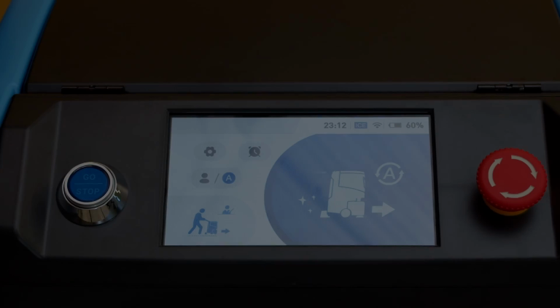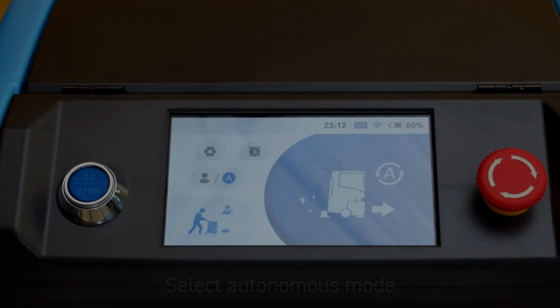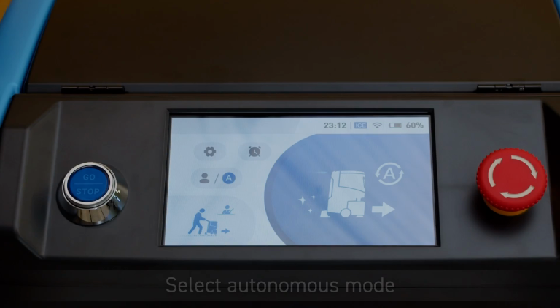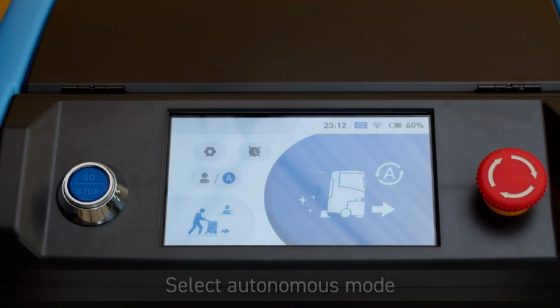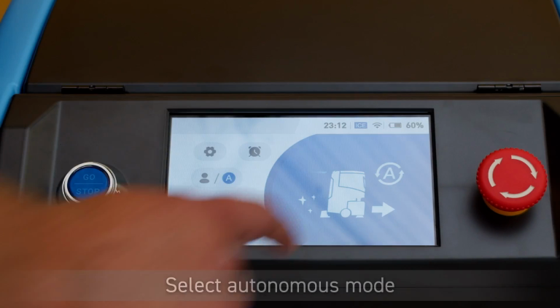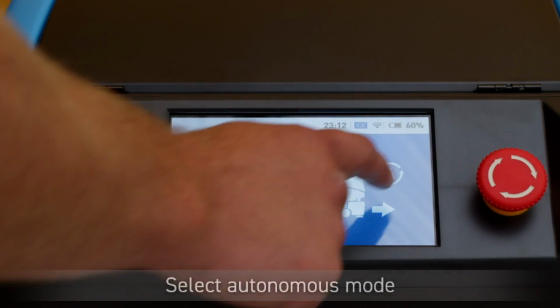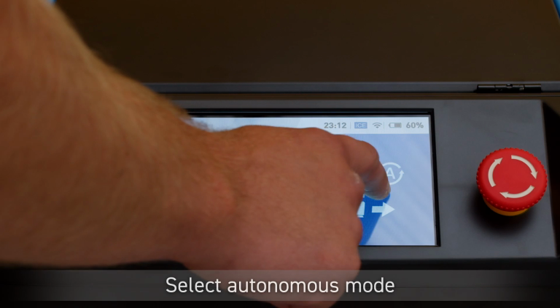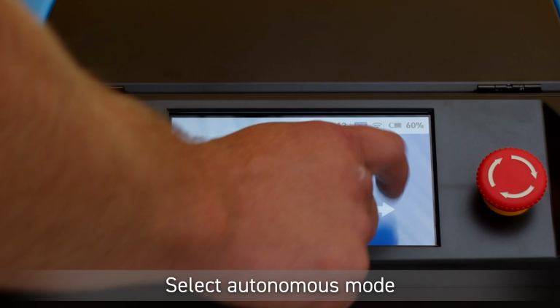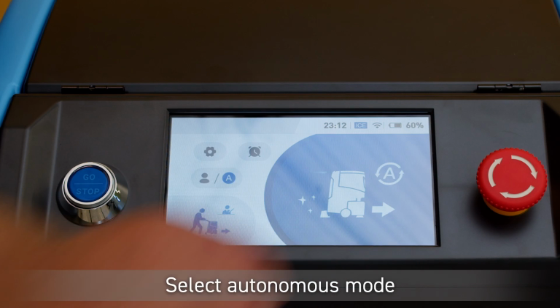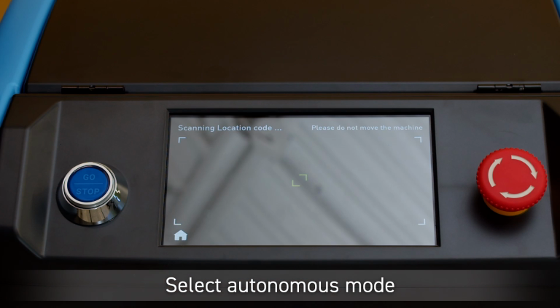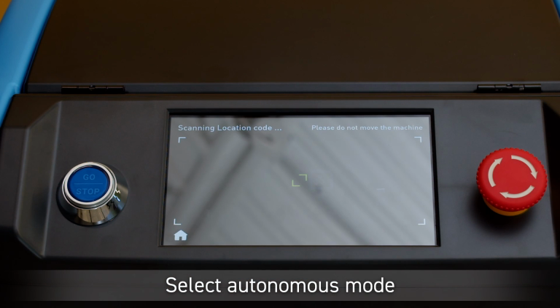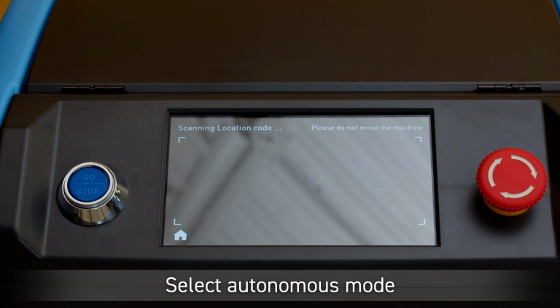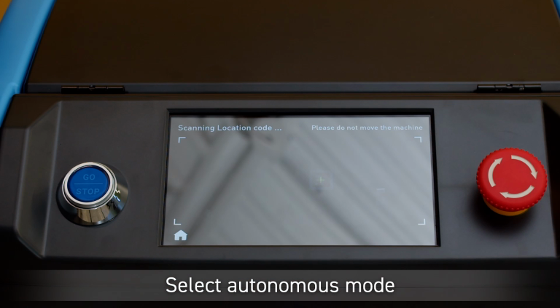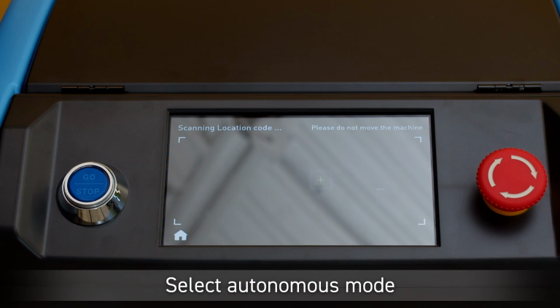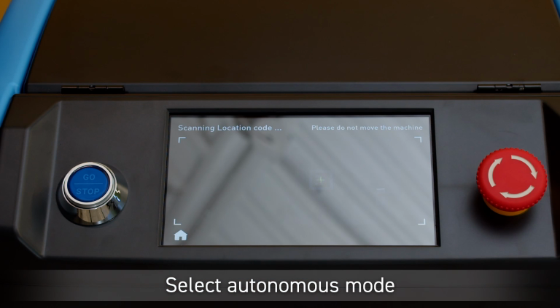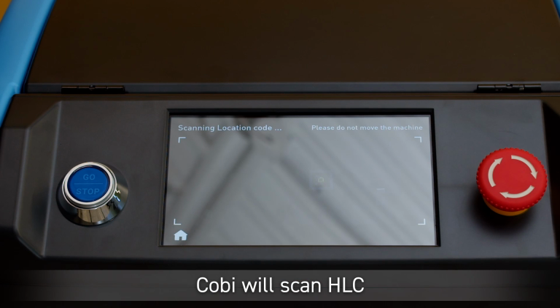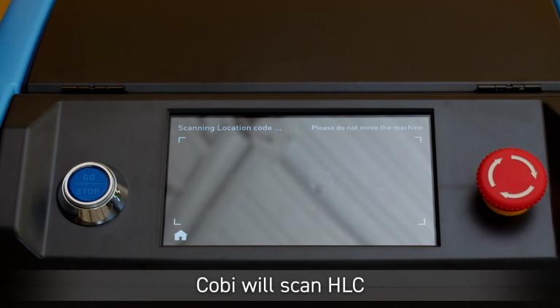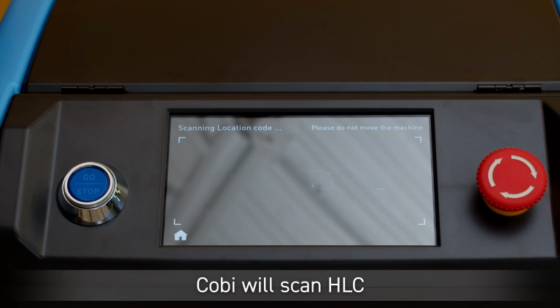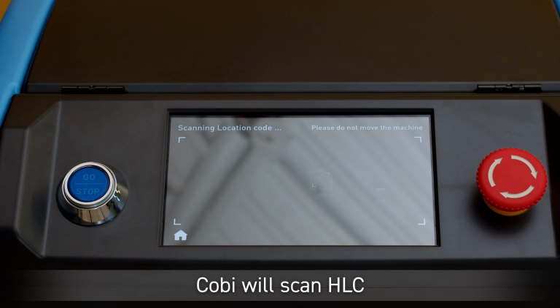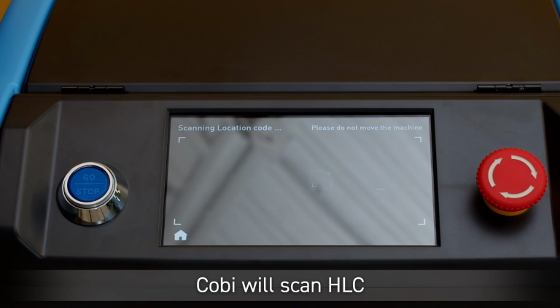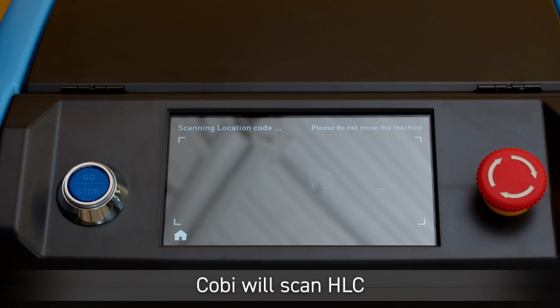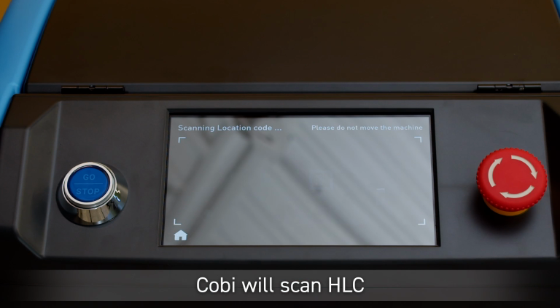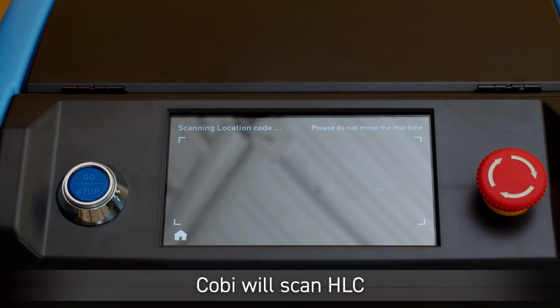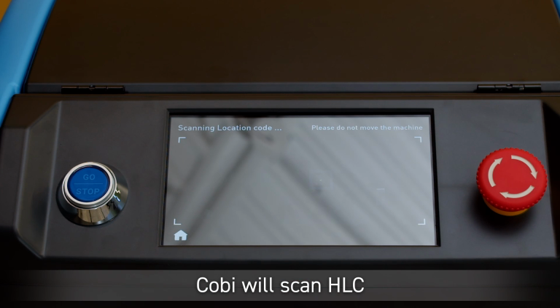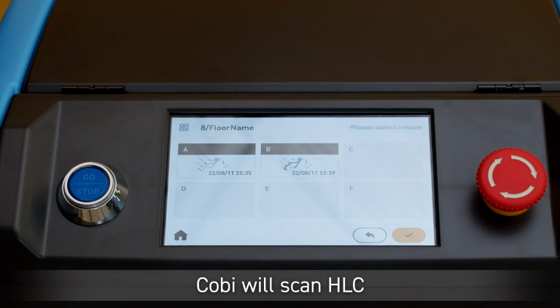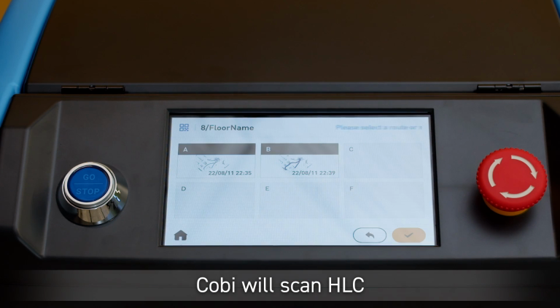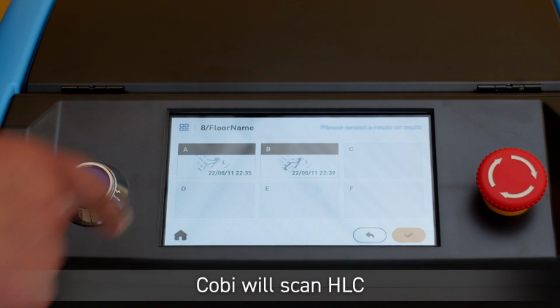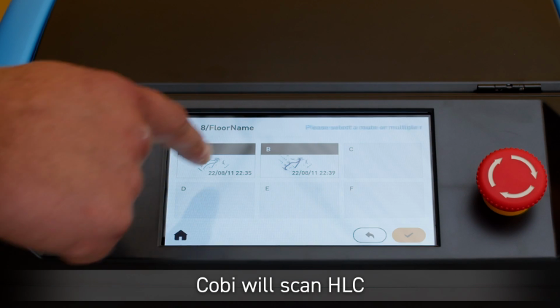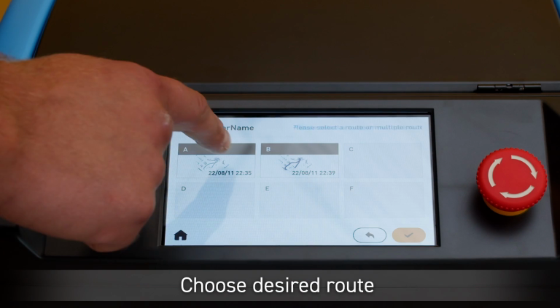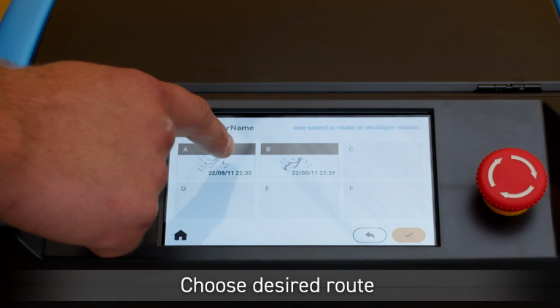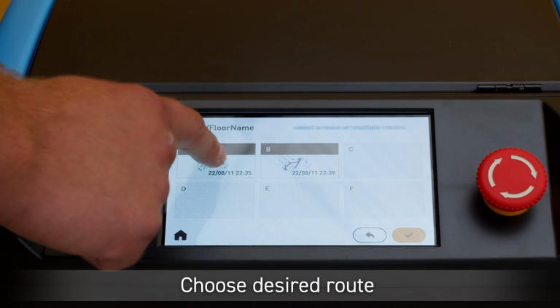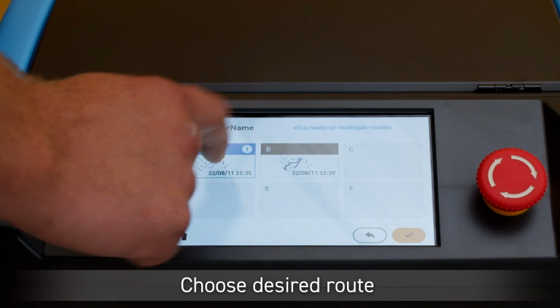Select Autonomous Mode. Kobe will then scan the home location code. Choose your desired route.